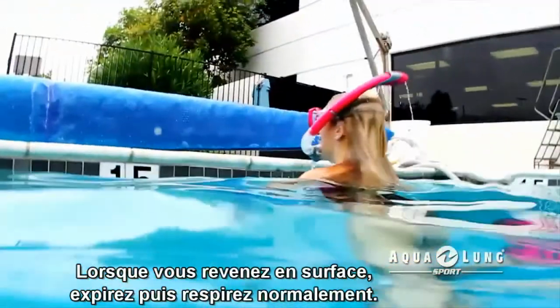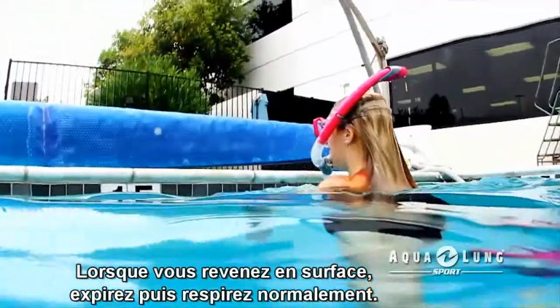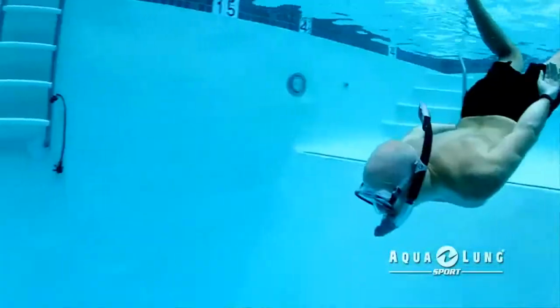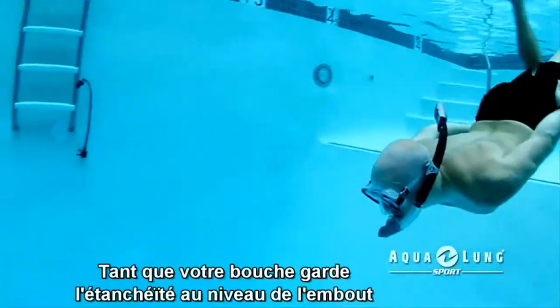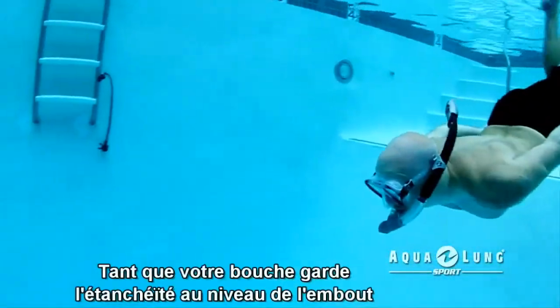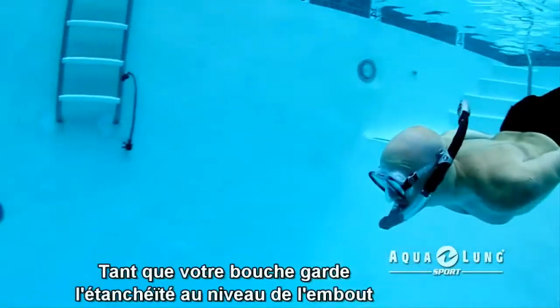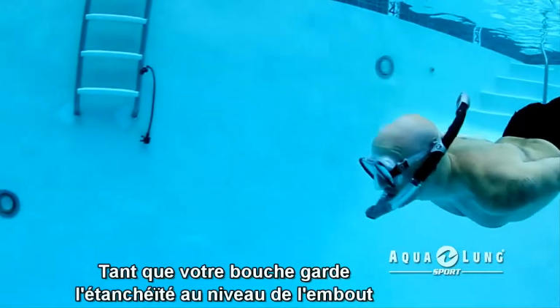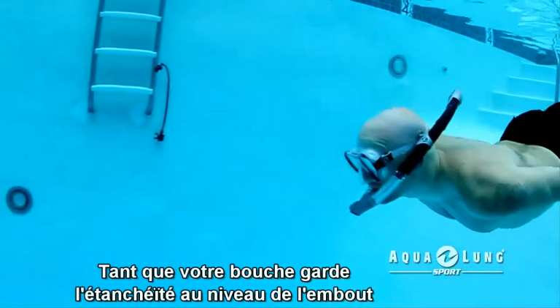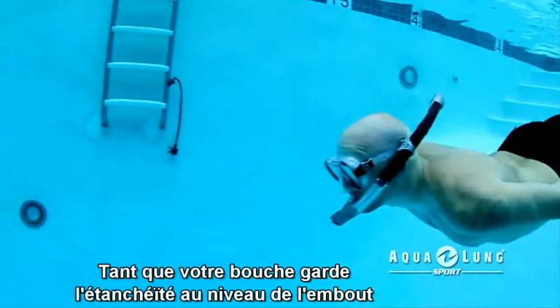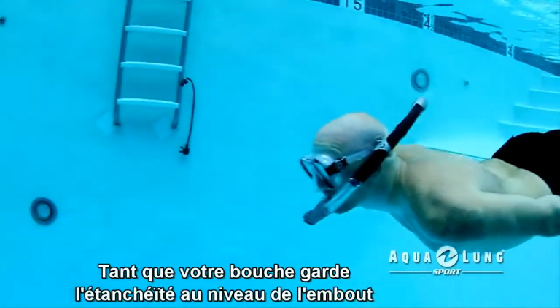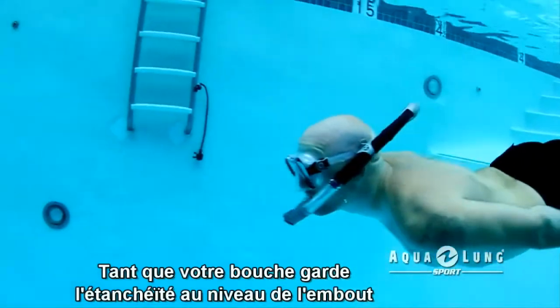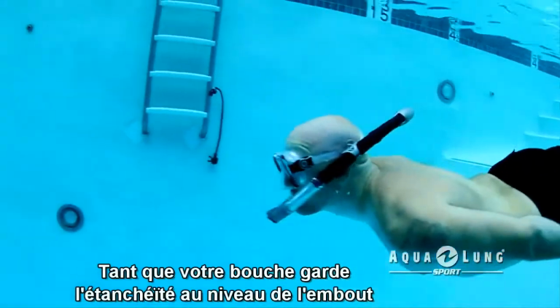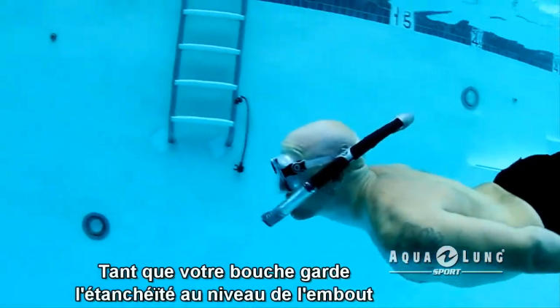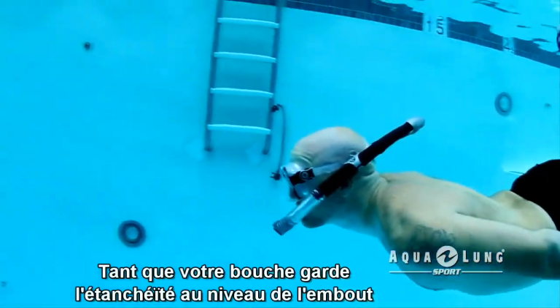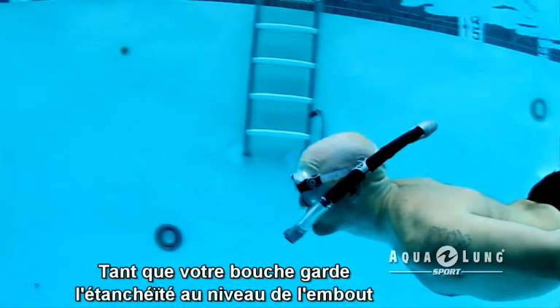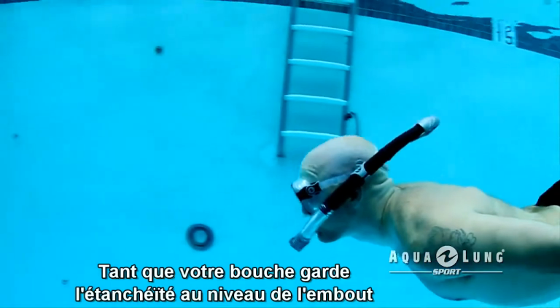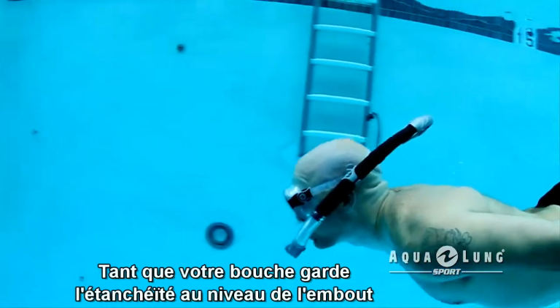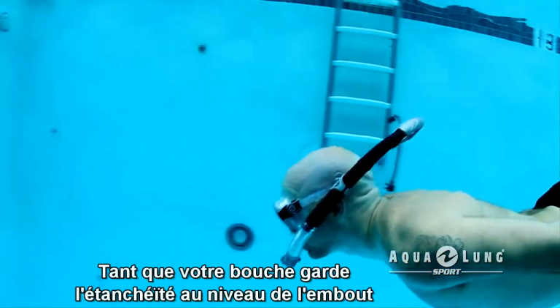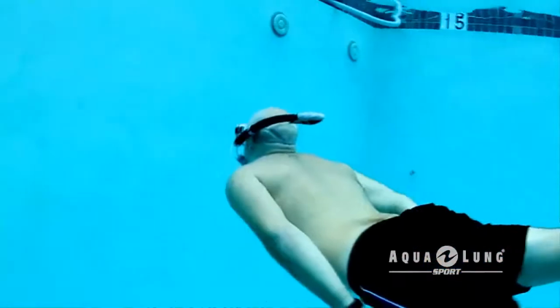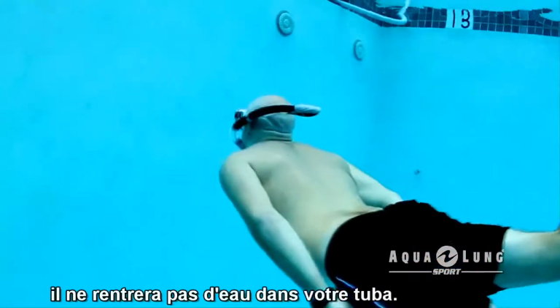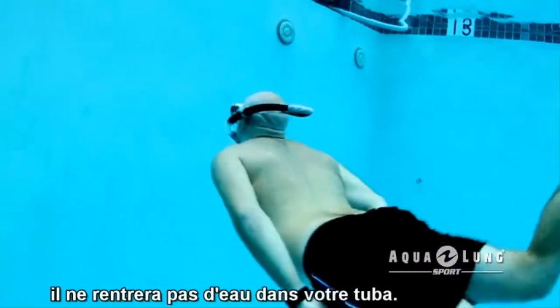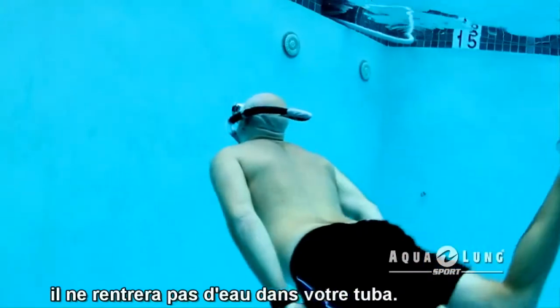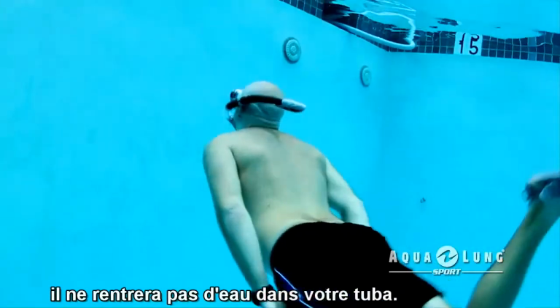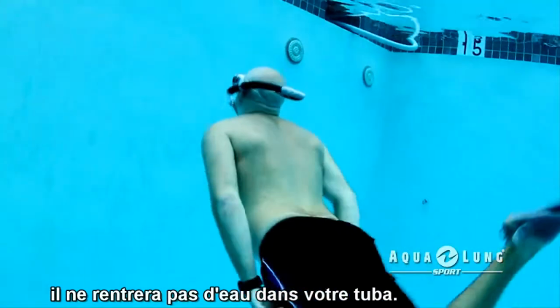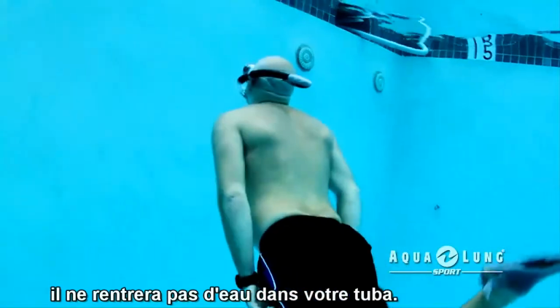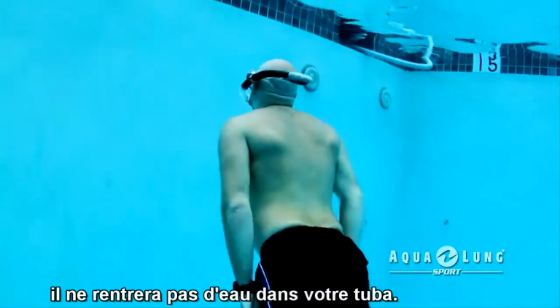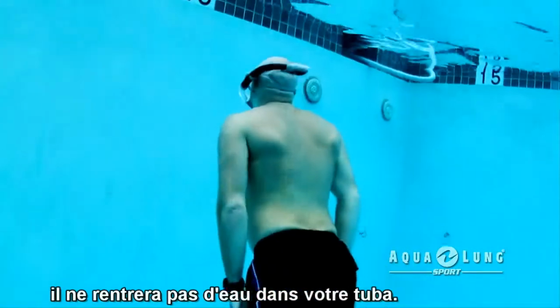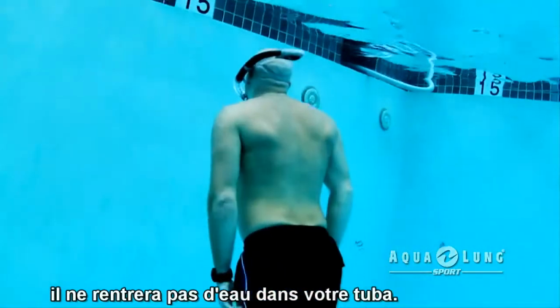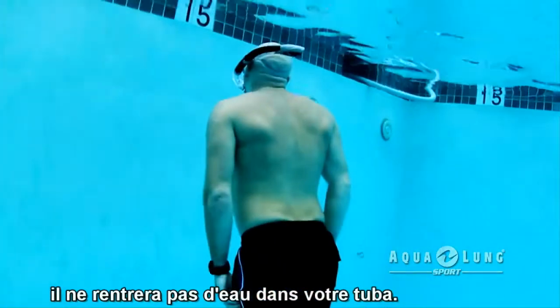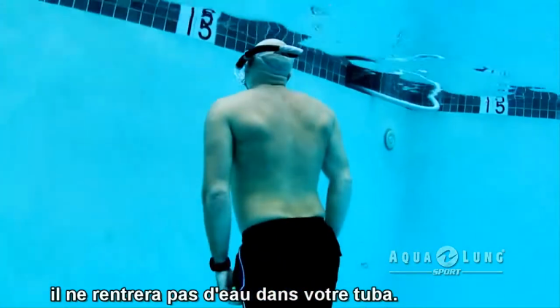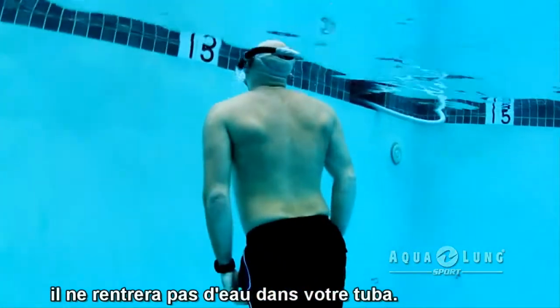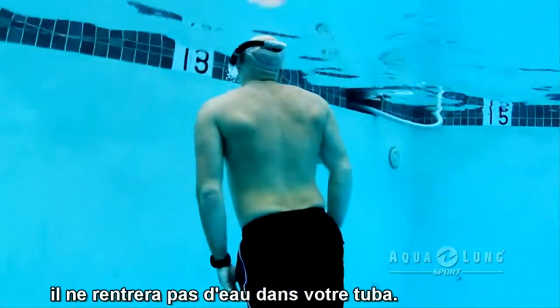As long as you keep a good seal with your mouth on the mouthpiece, your snorkel will not take in any water.